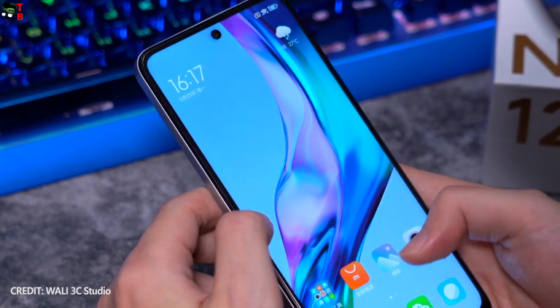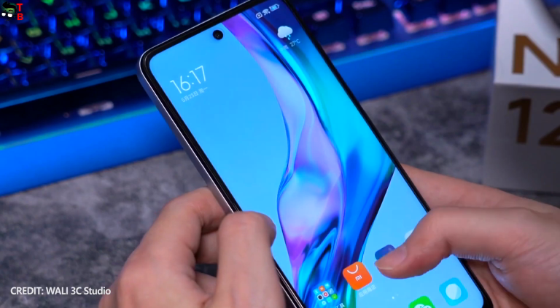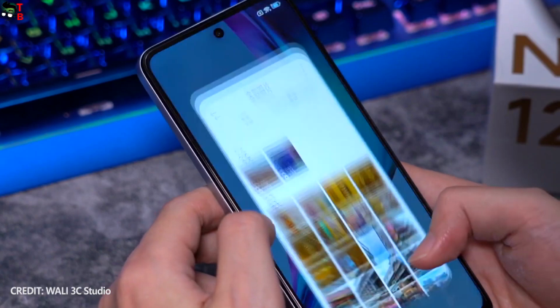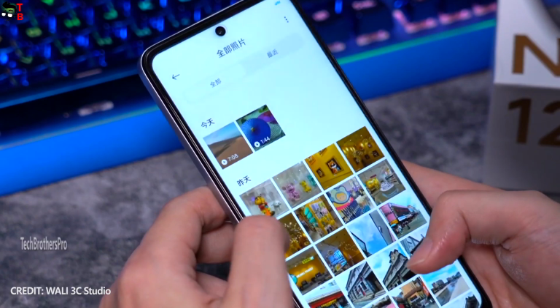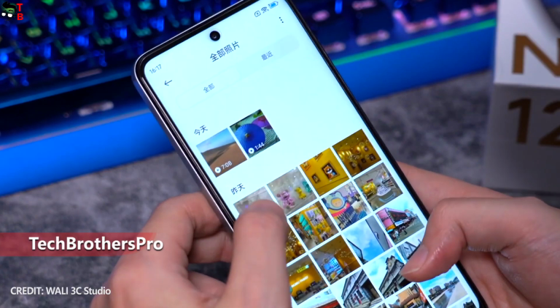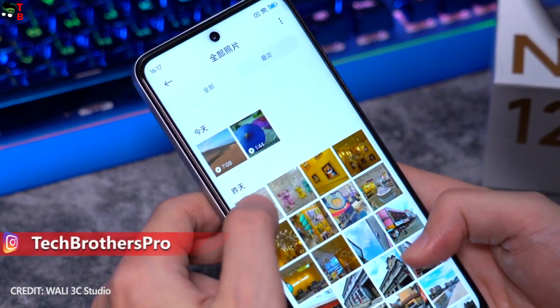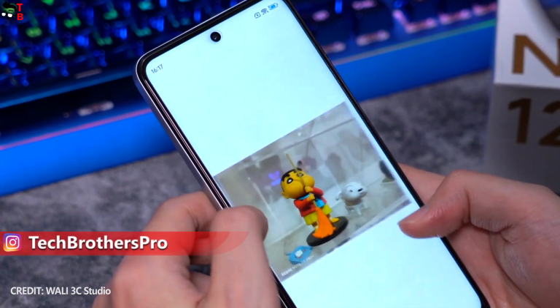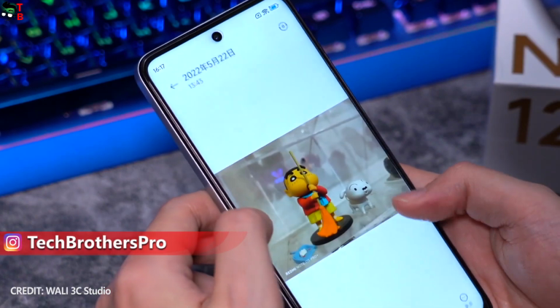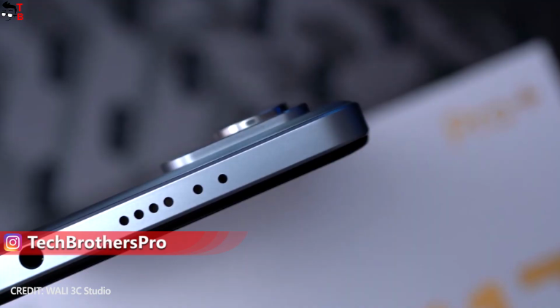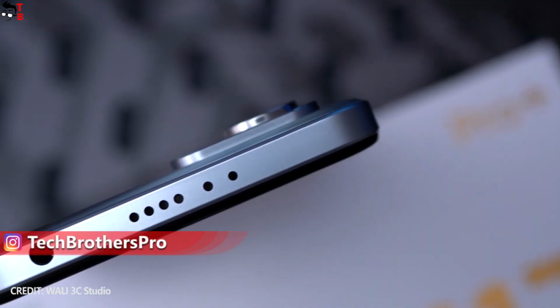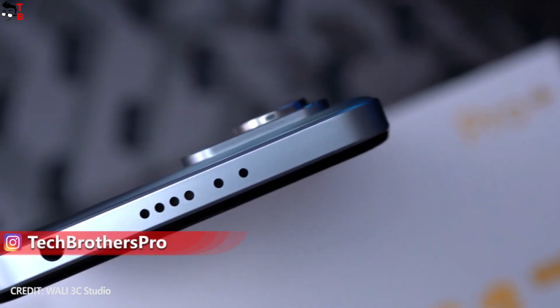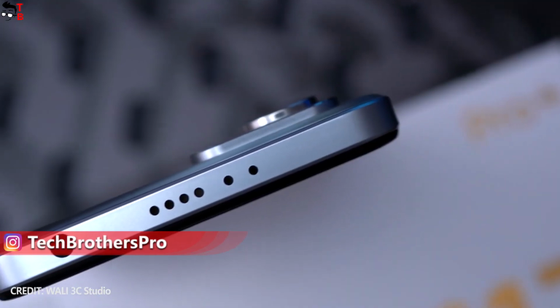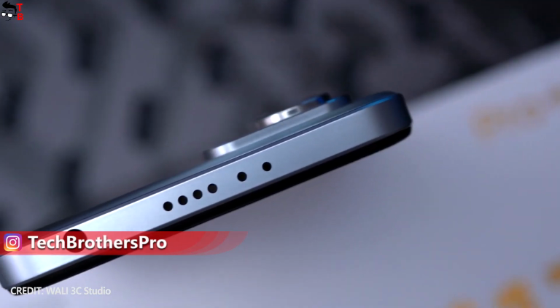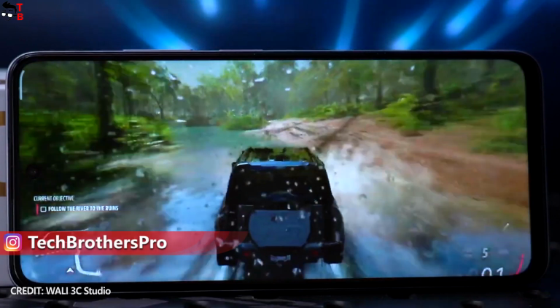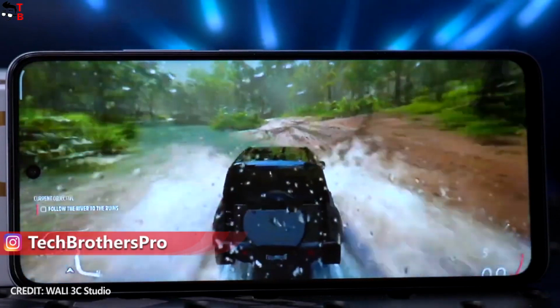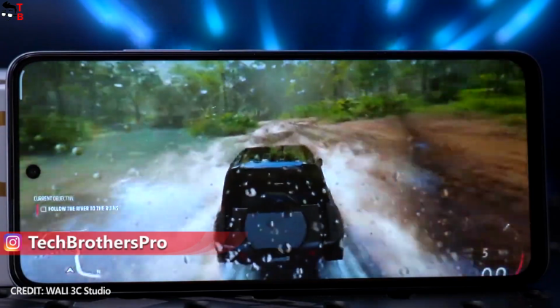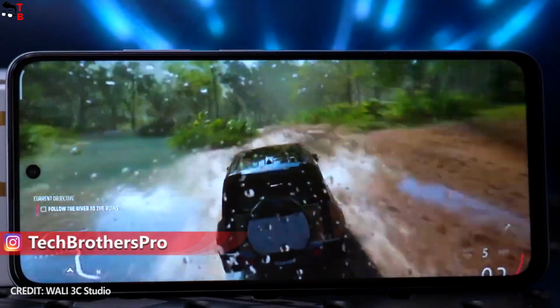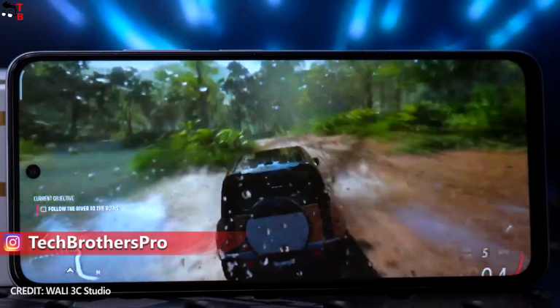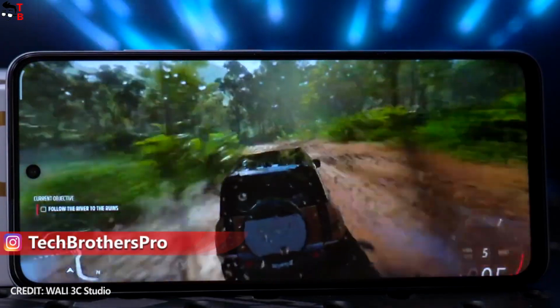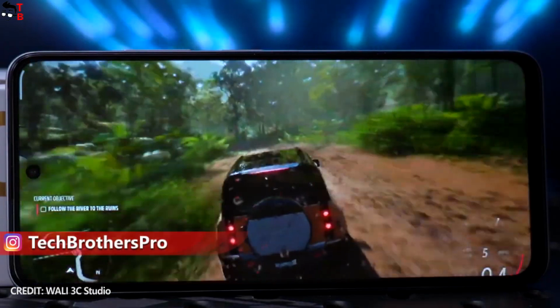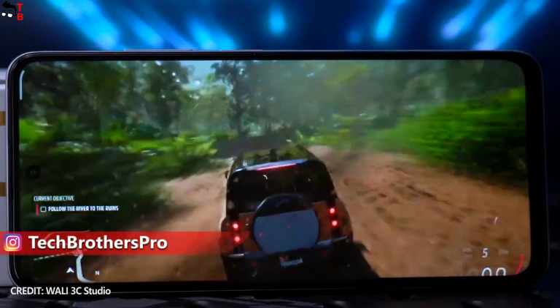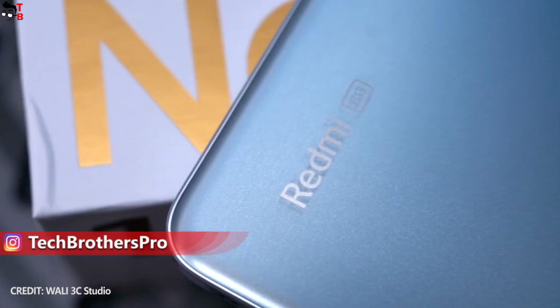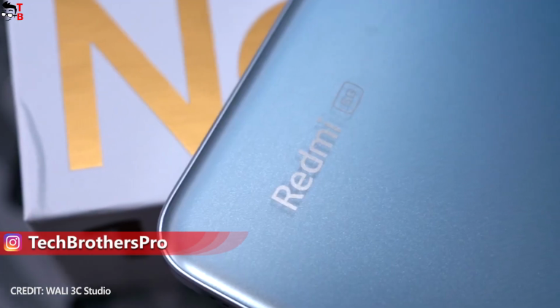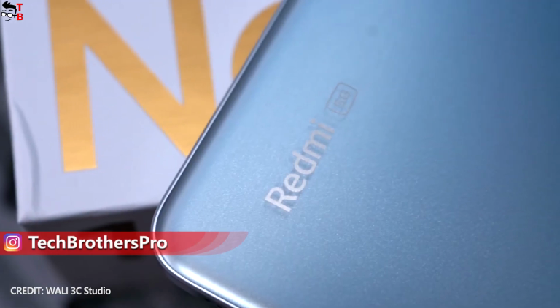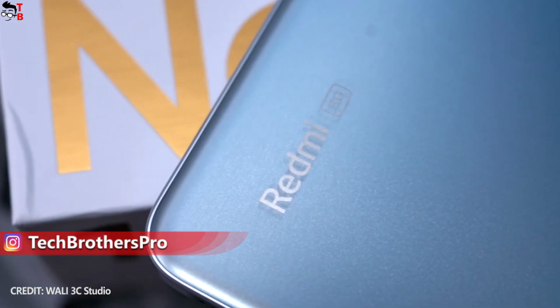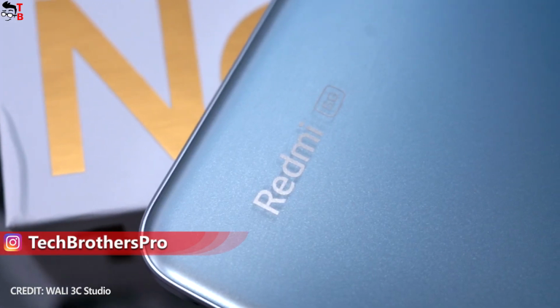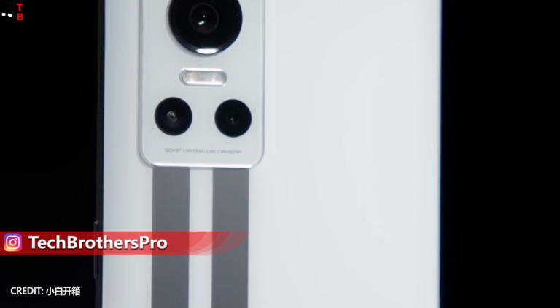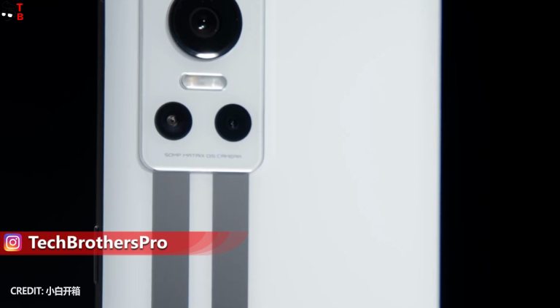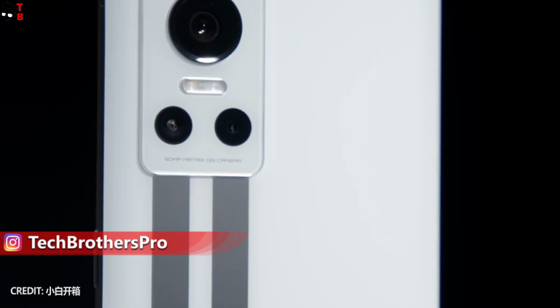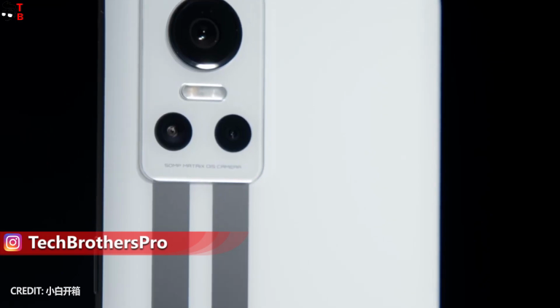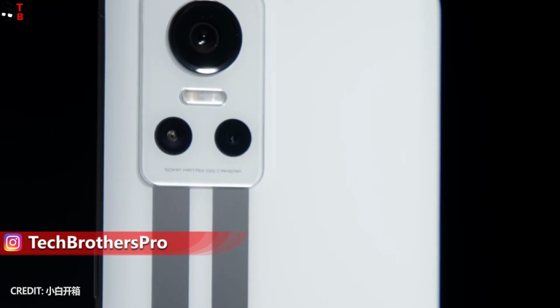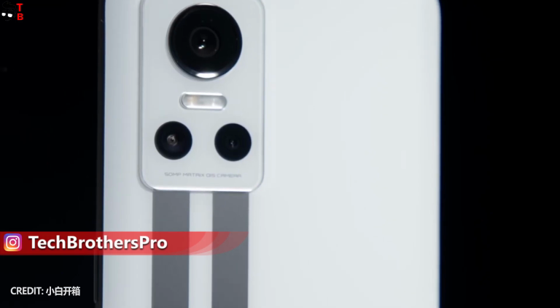Let's start the comparison with design, and then we will talk about display, performance, camera, battery, and price.